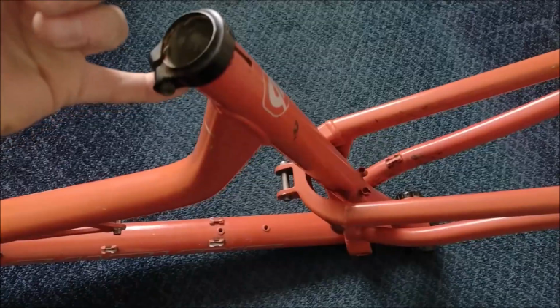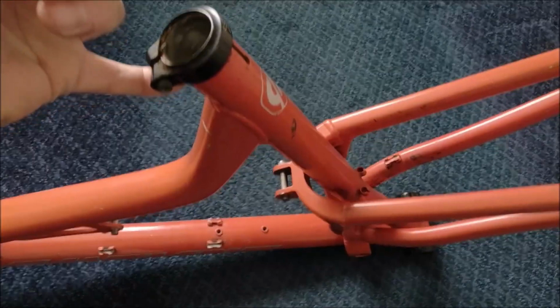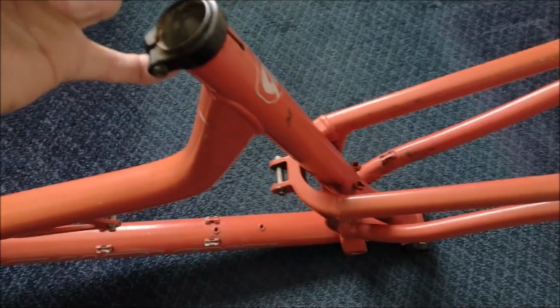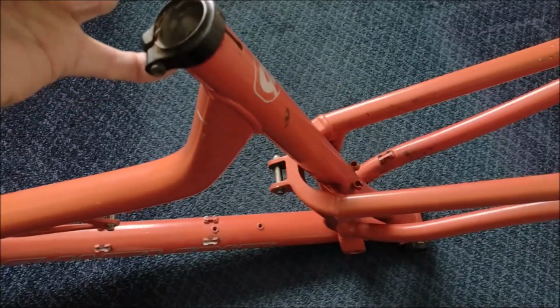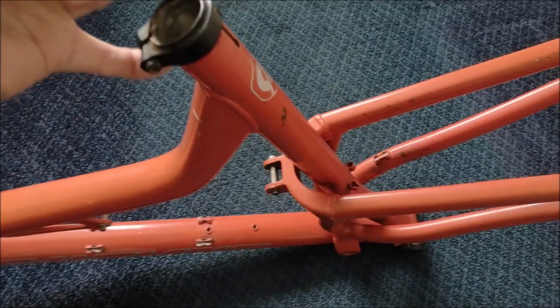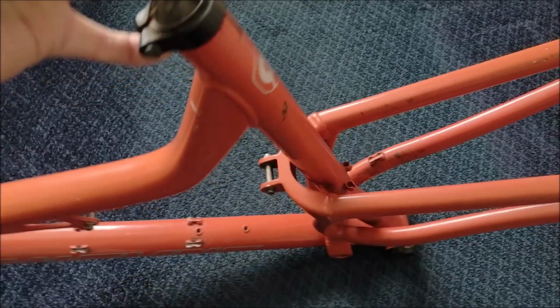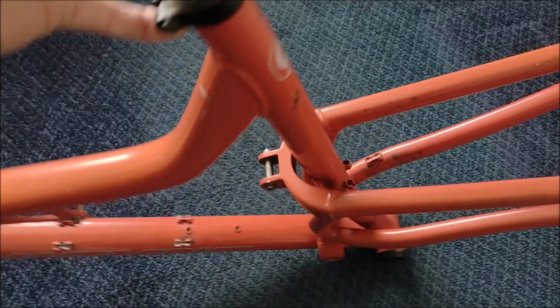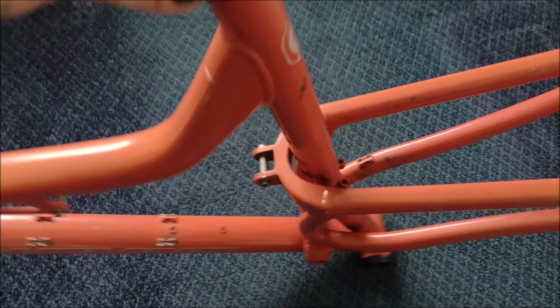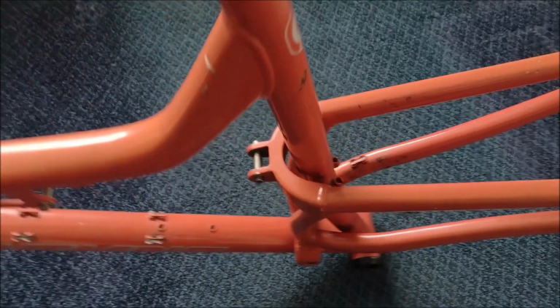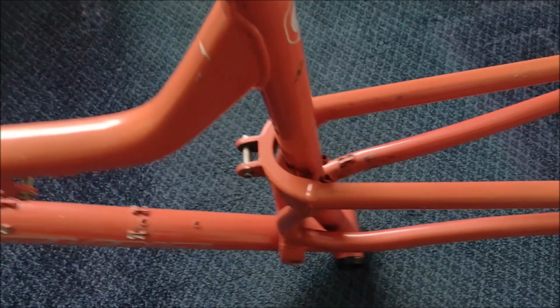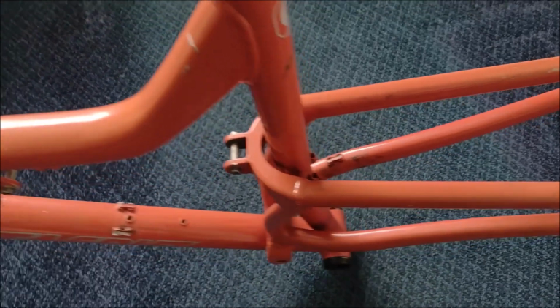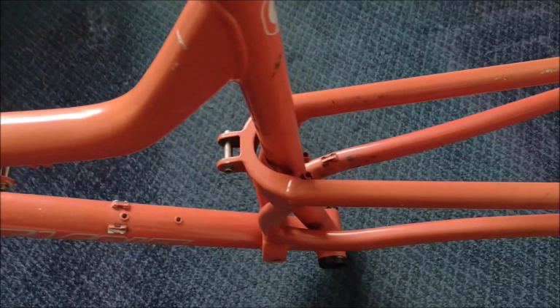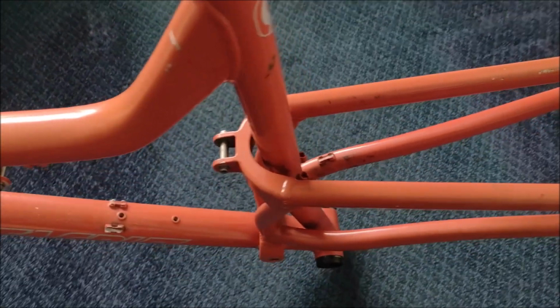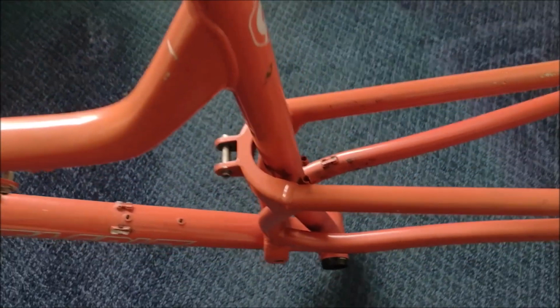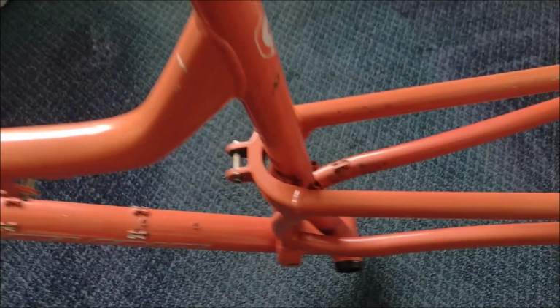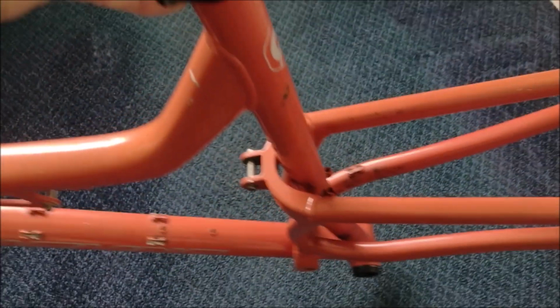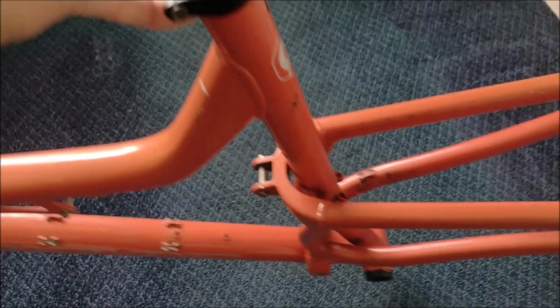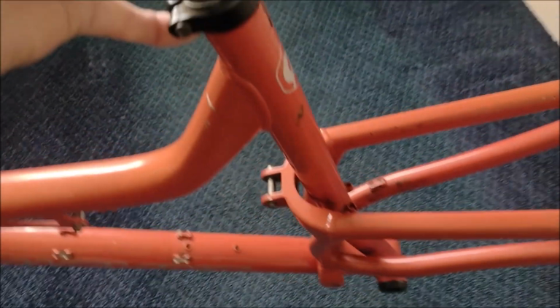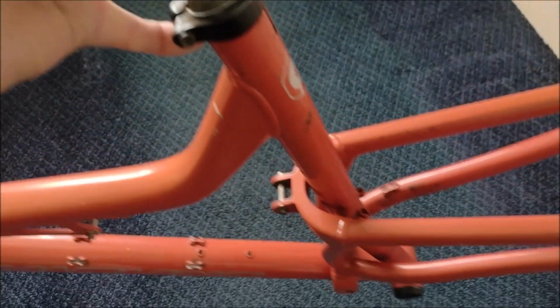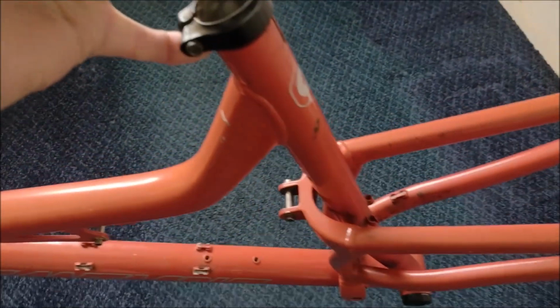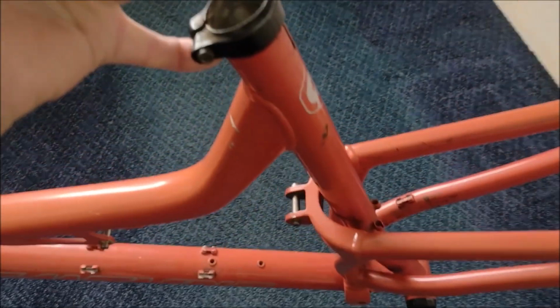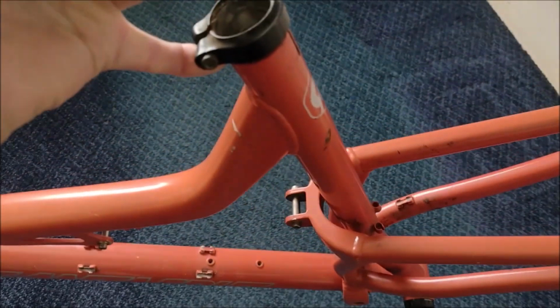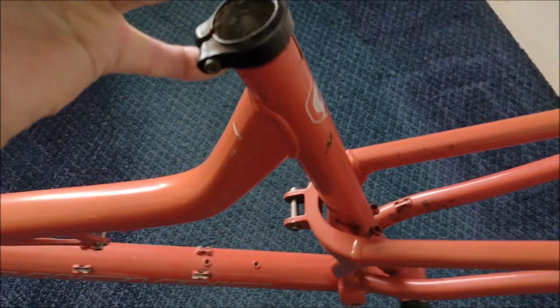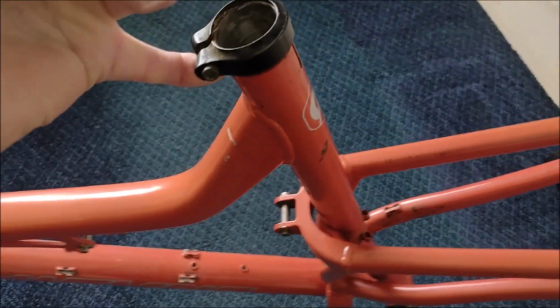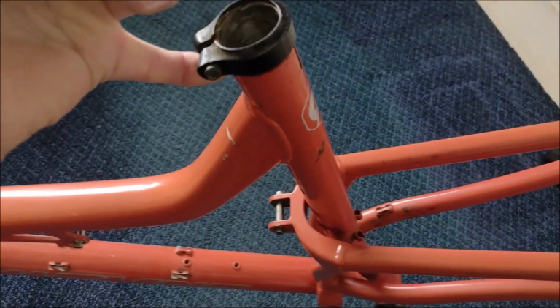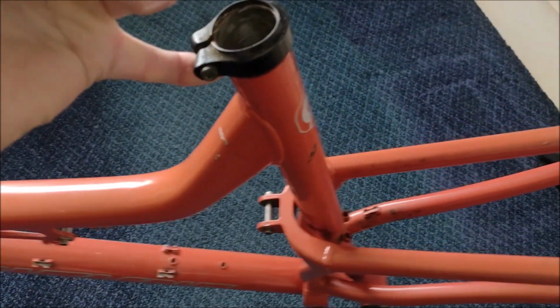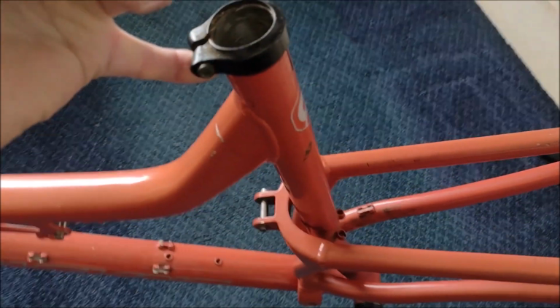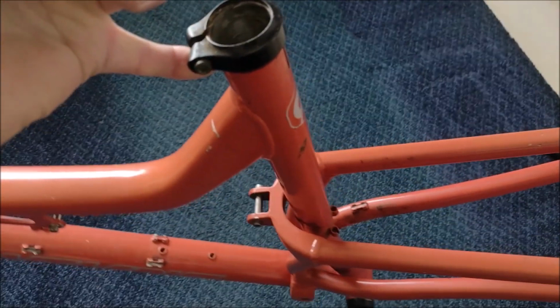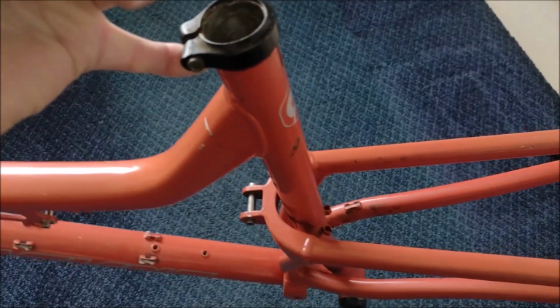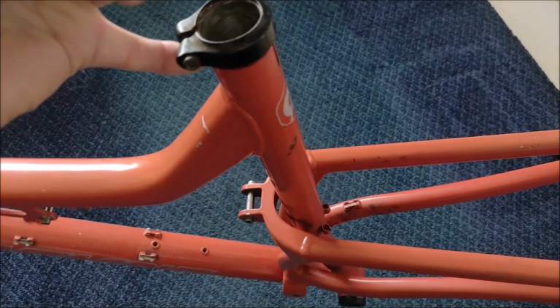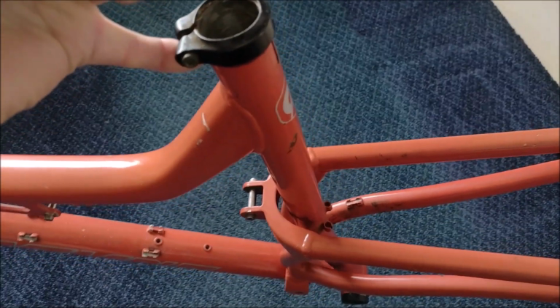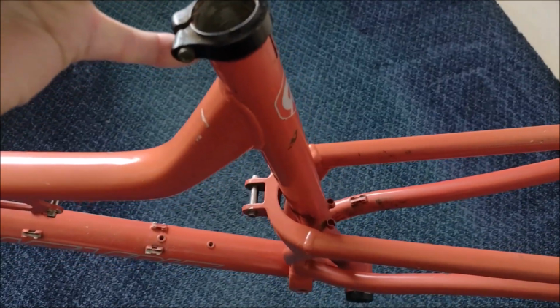Hello everyone, today's video is about mounting batteries — the bane of an e-bike builder's life.